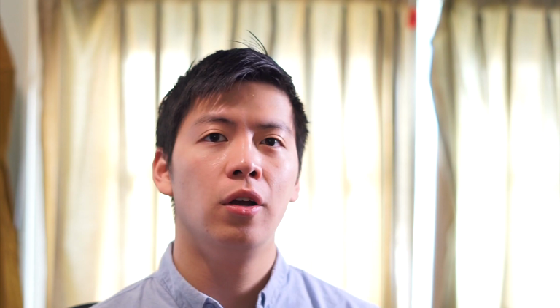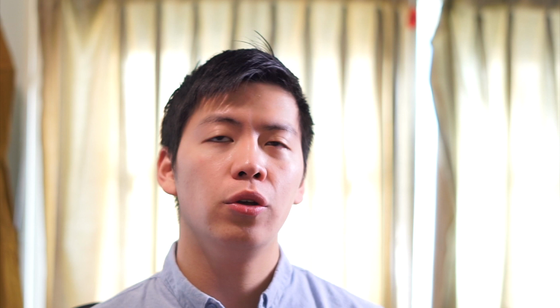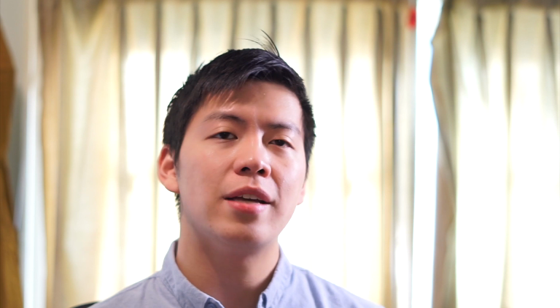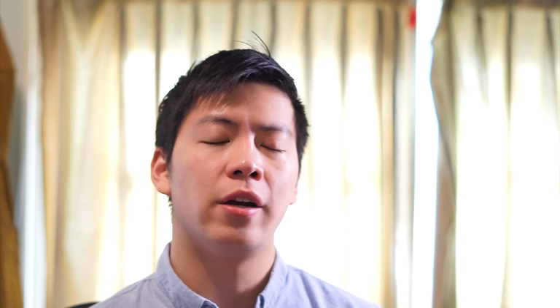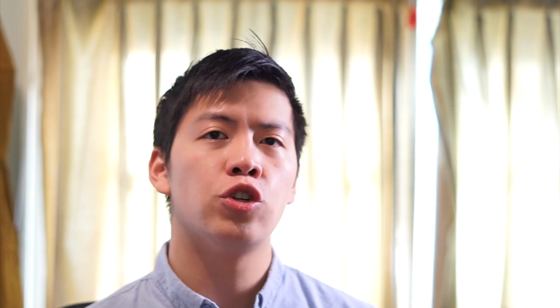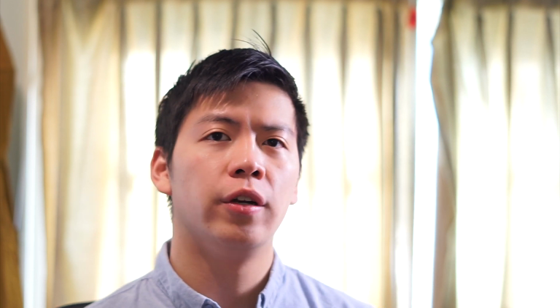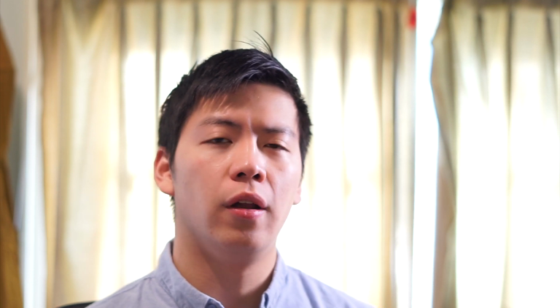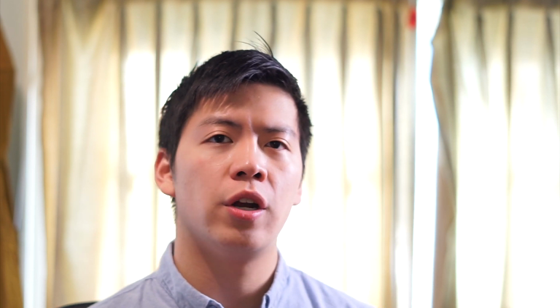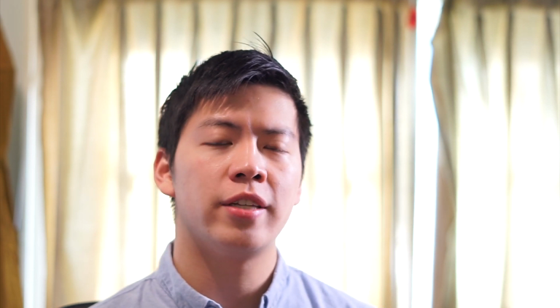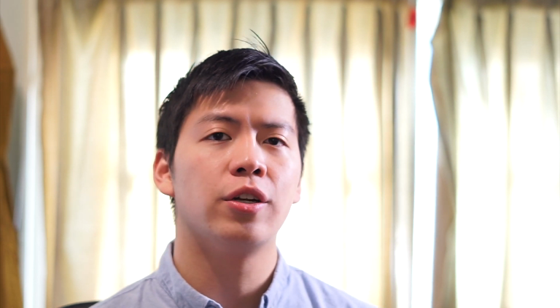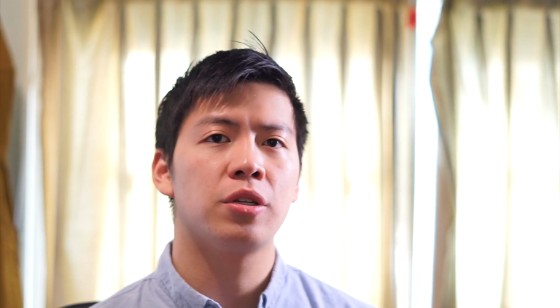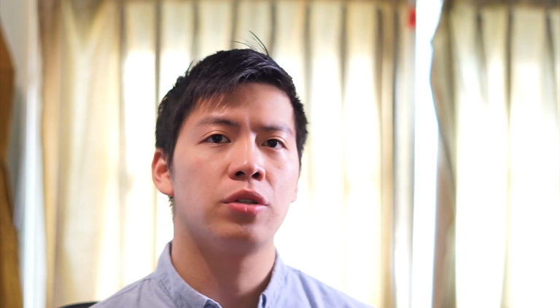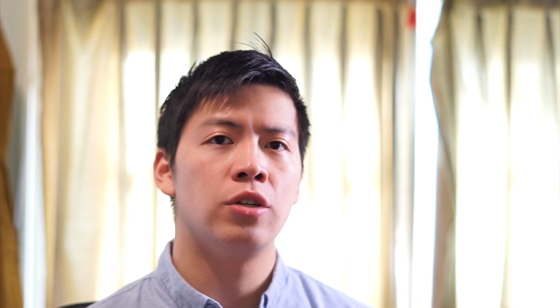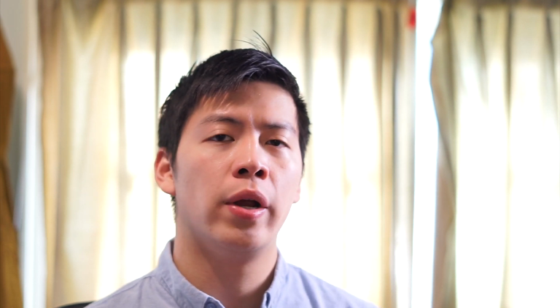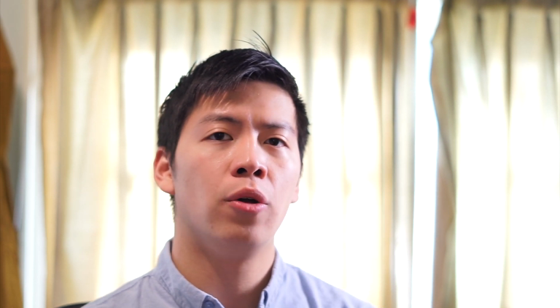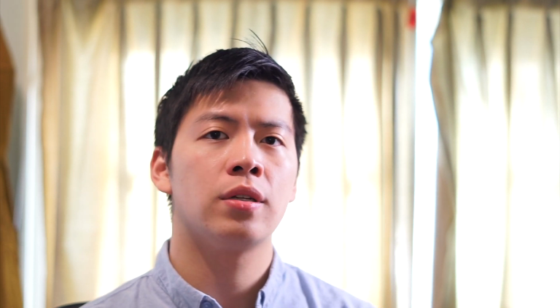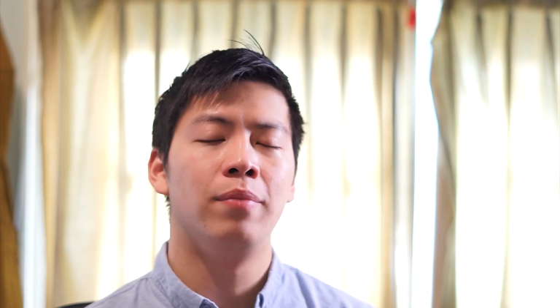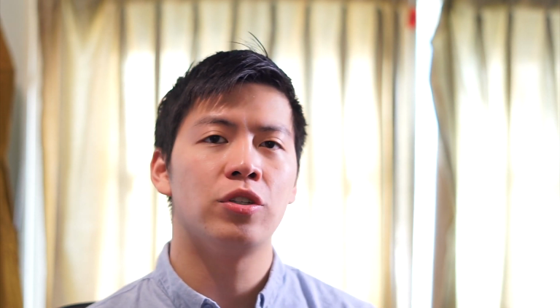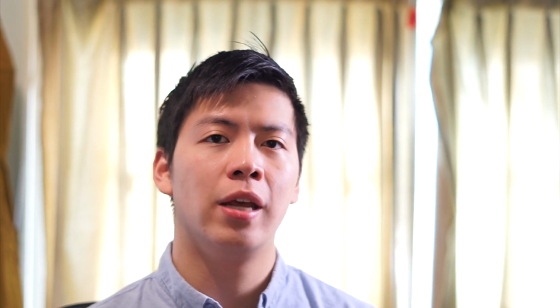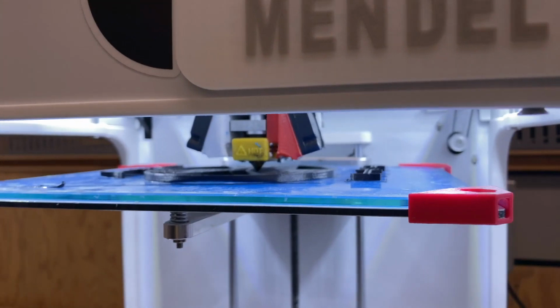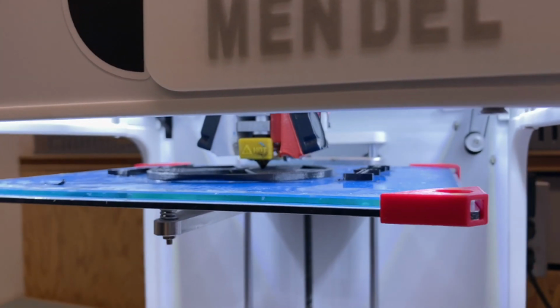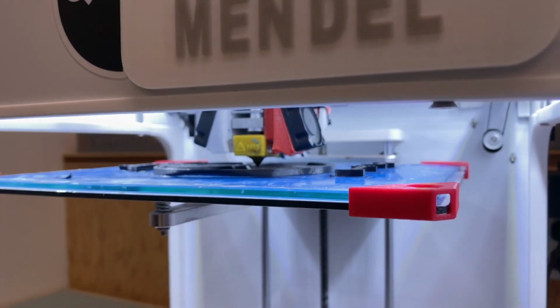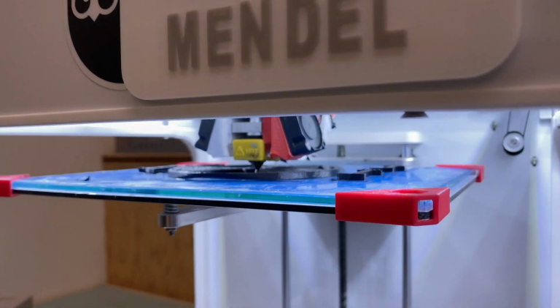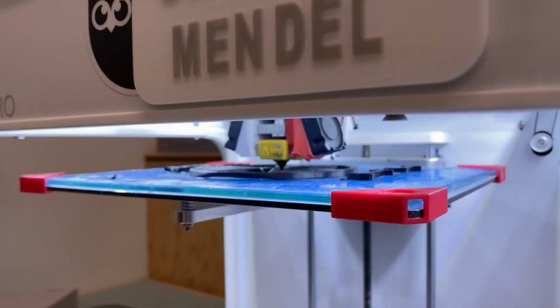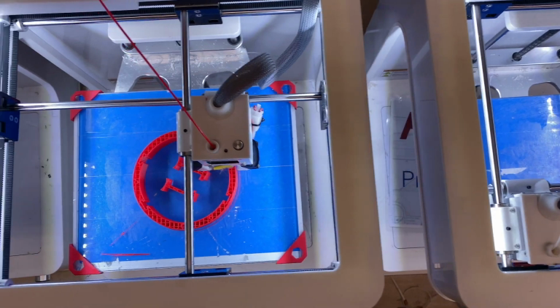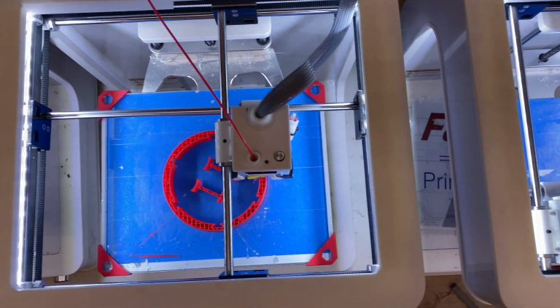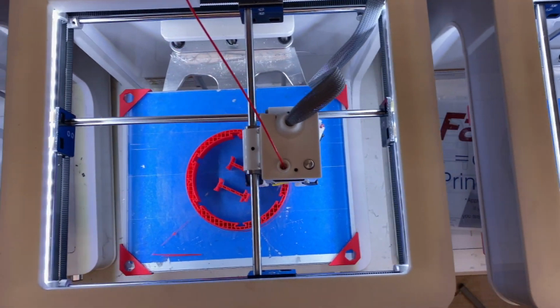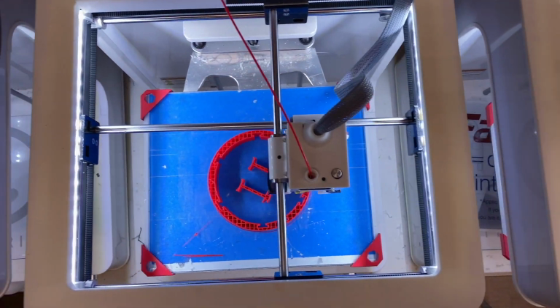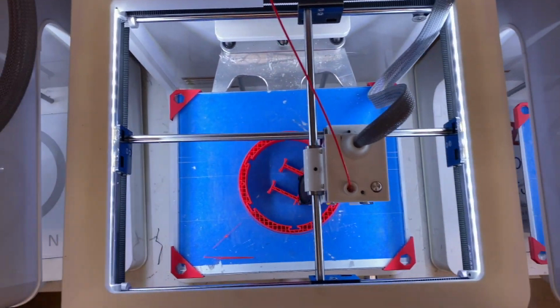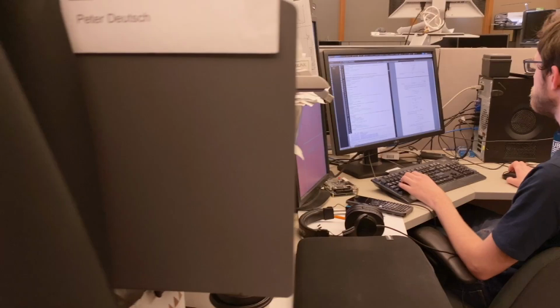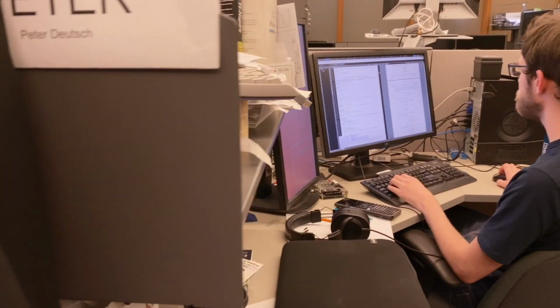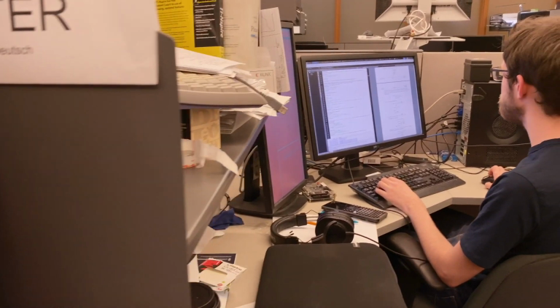Utilizing our engineering knowledge and technical skills to integrate all these components together, we strive to create a powerful and seamless experience.